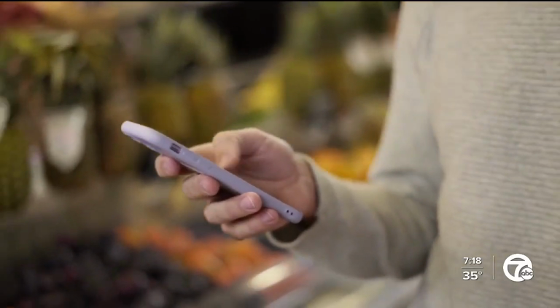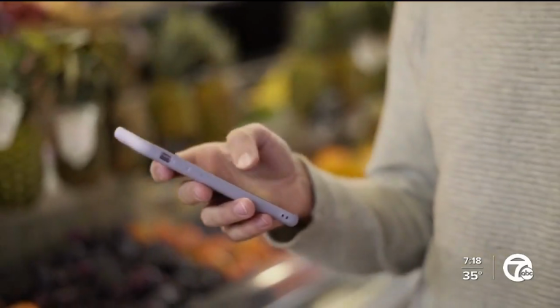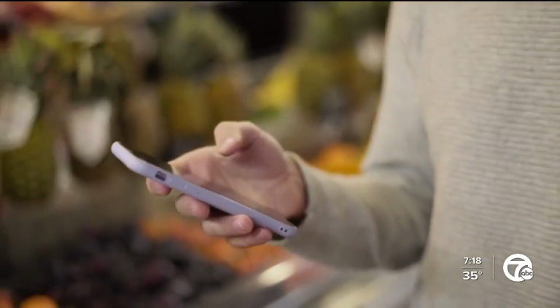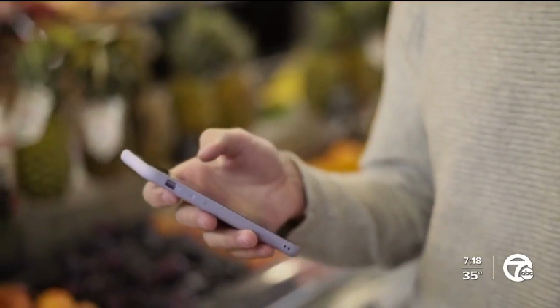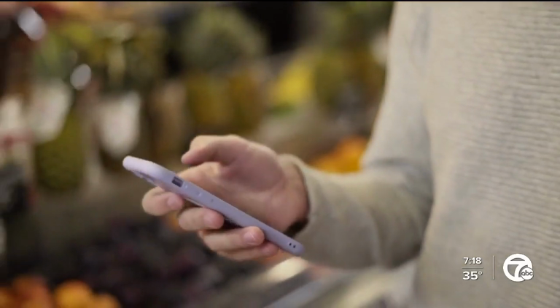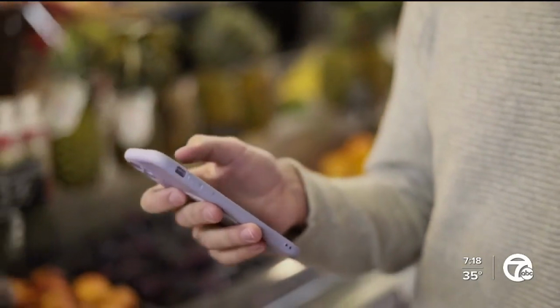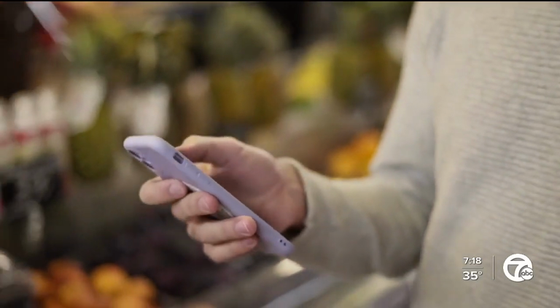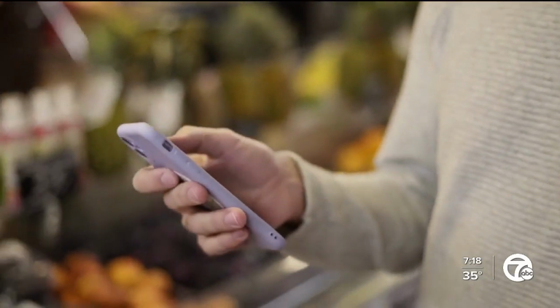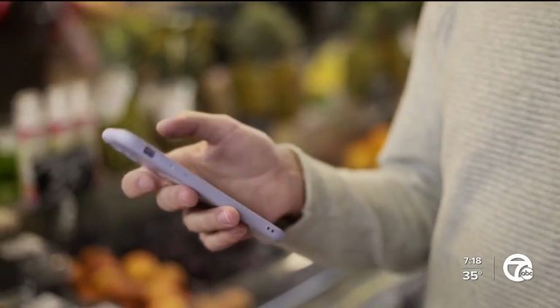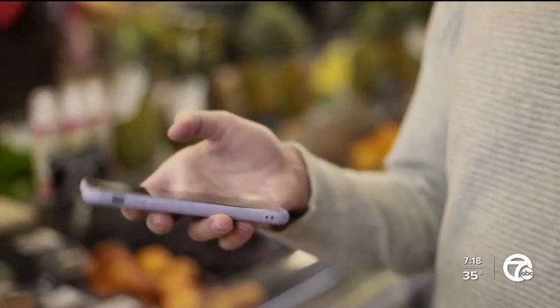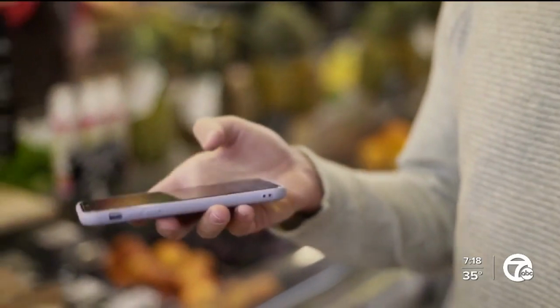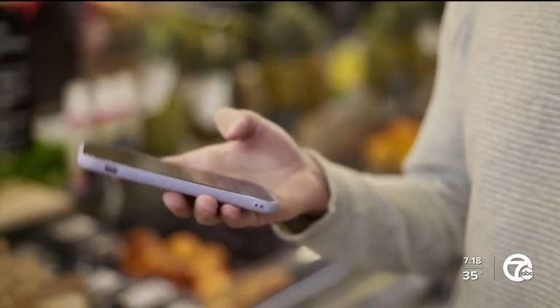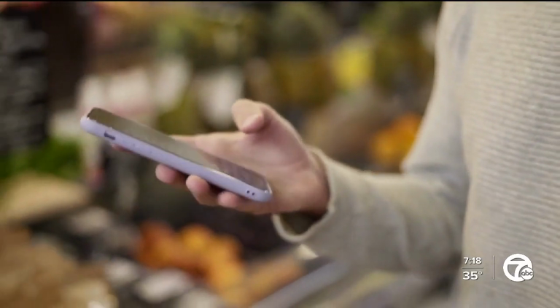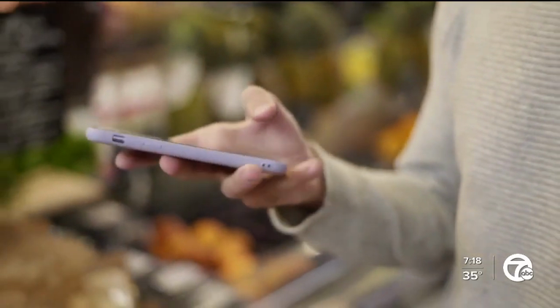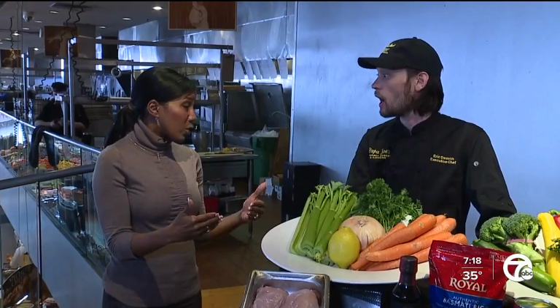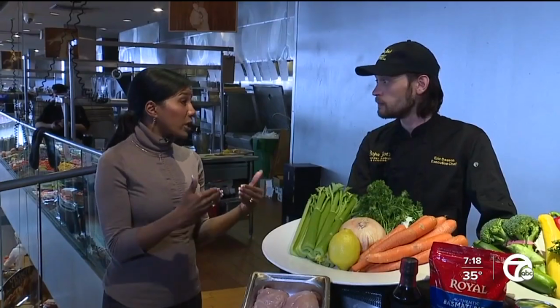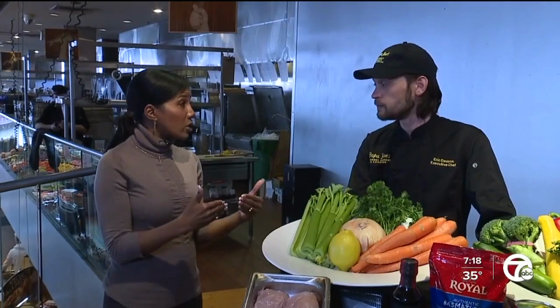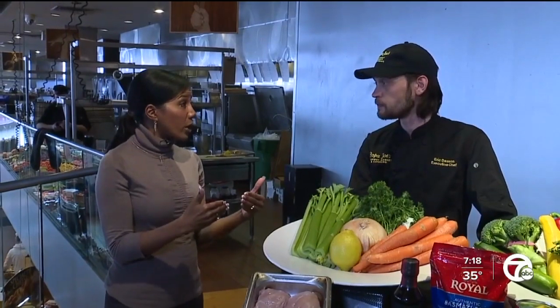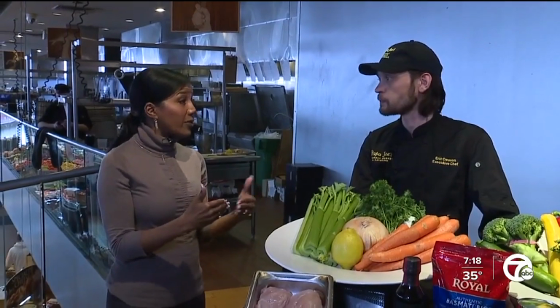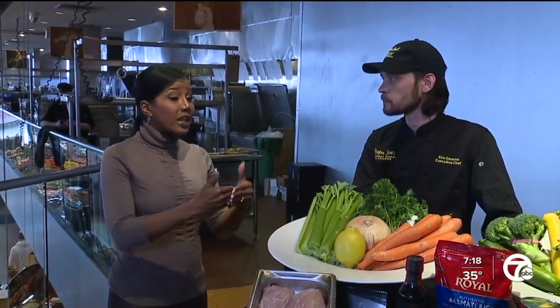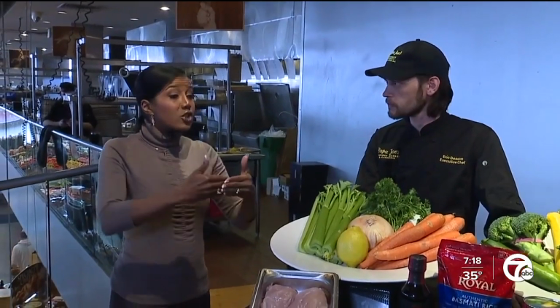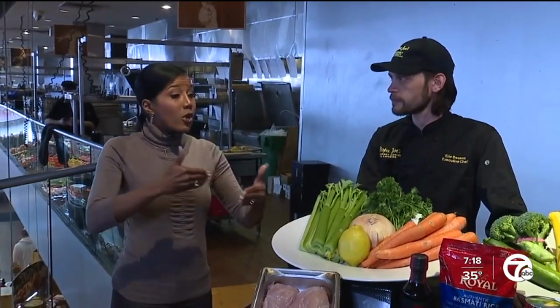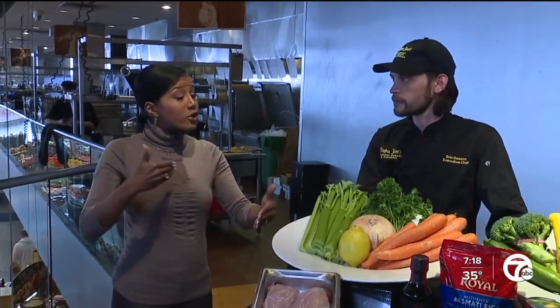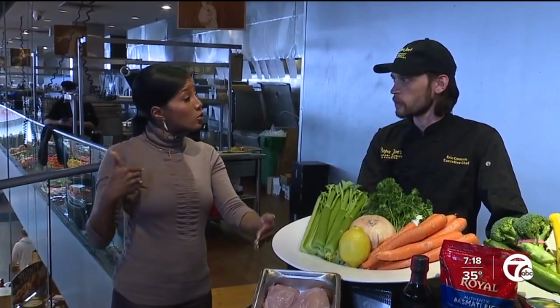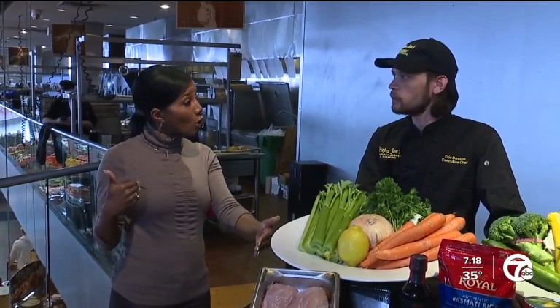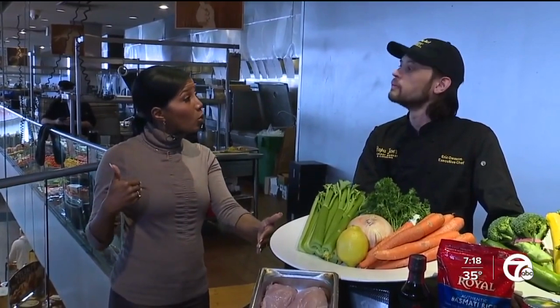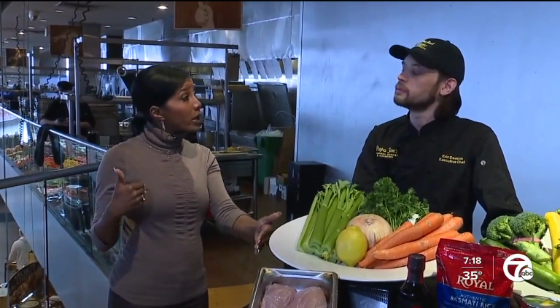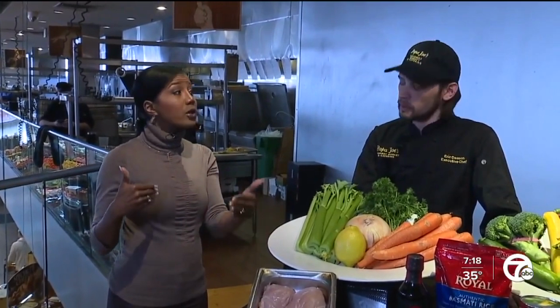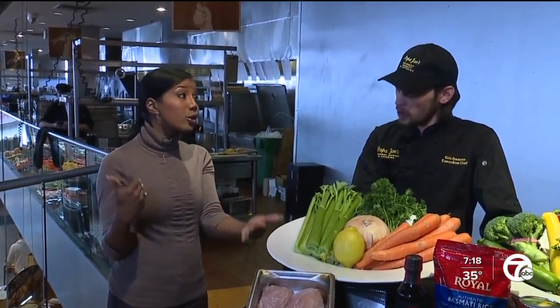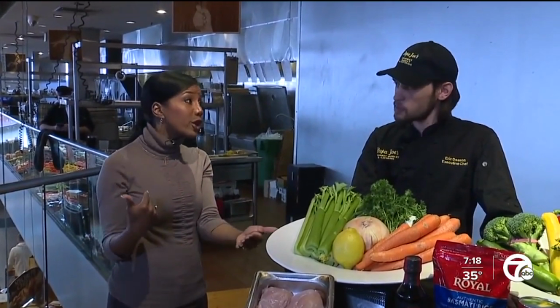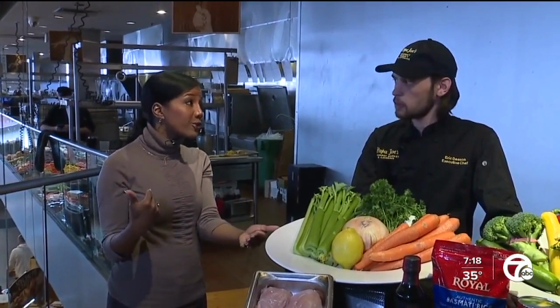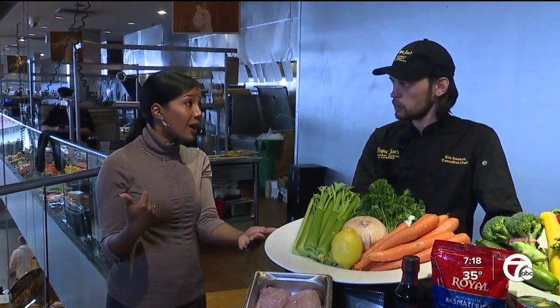But if you do take those few minutes to prepare early in the week, then it can stretch through the whole week, including your dollar.